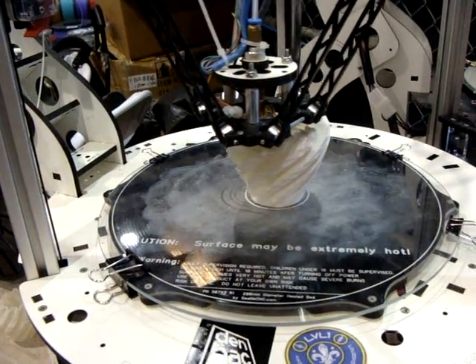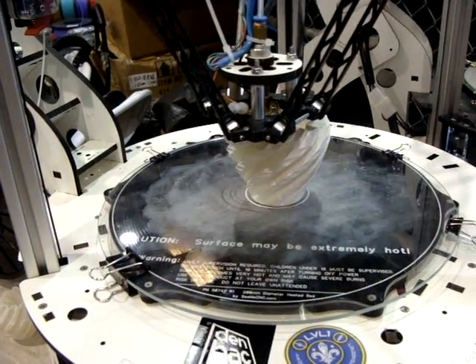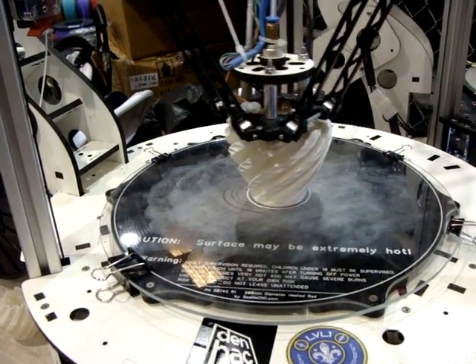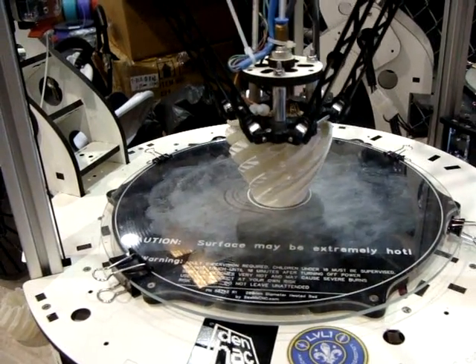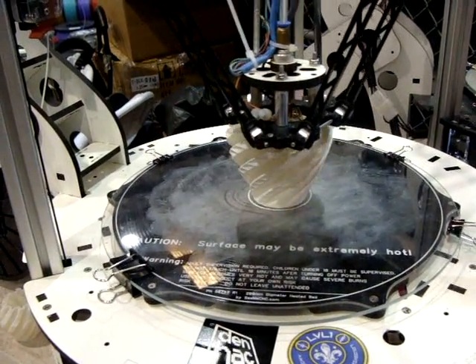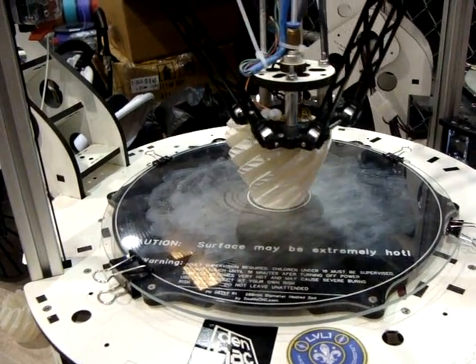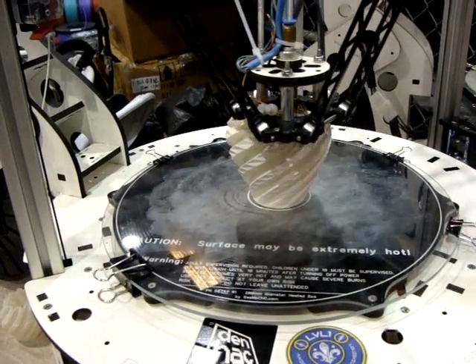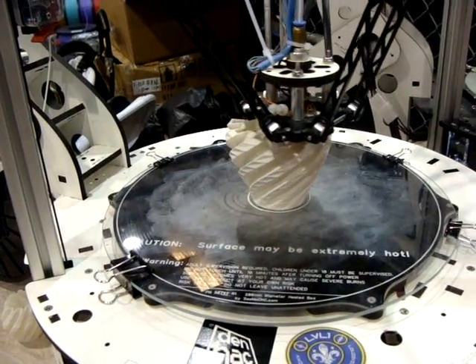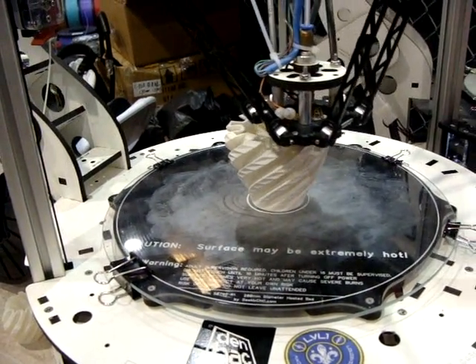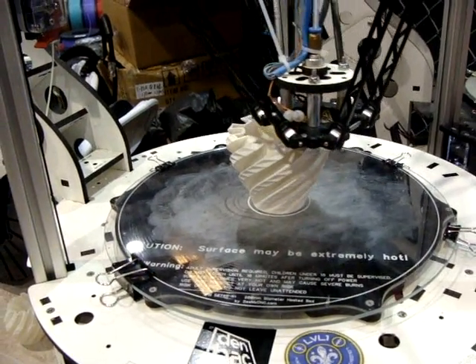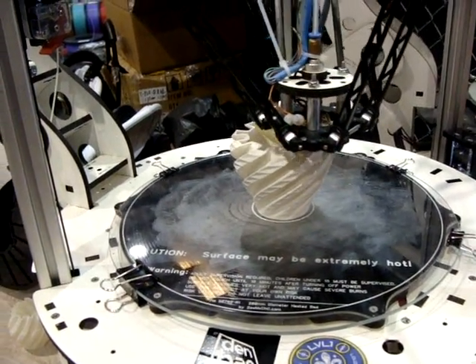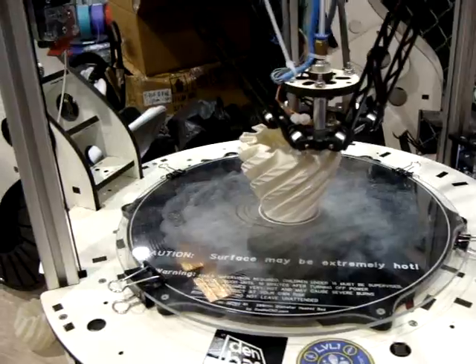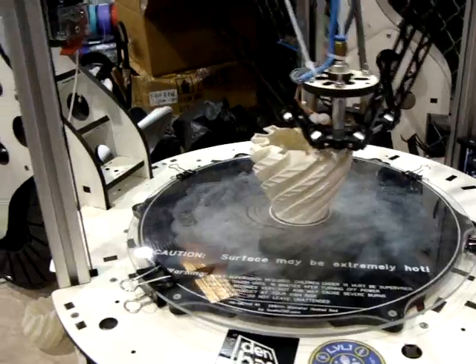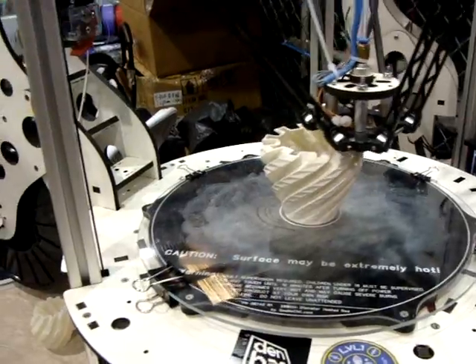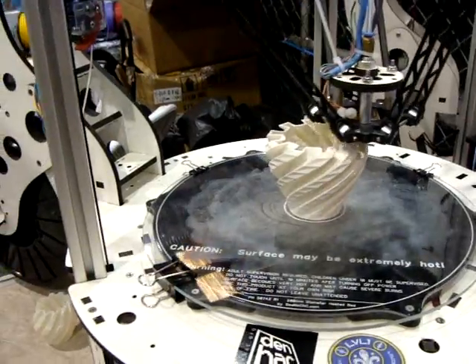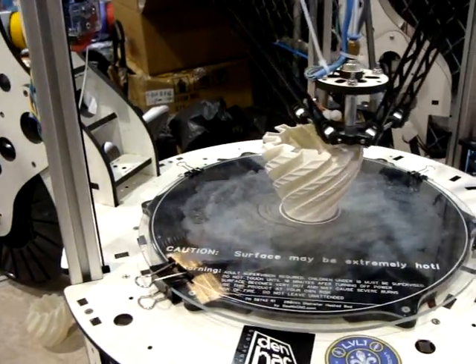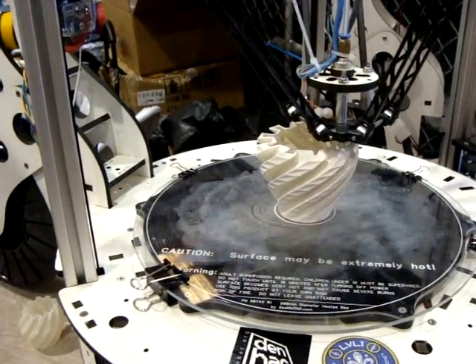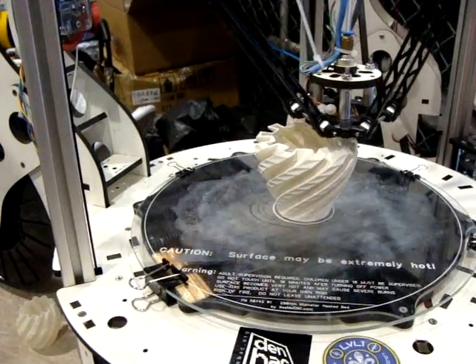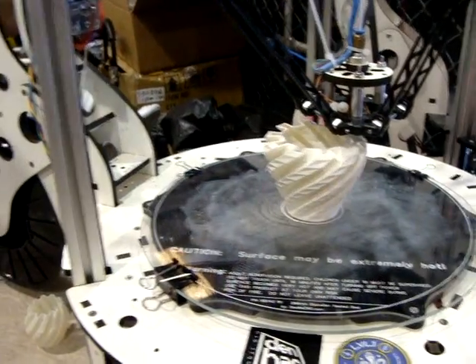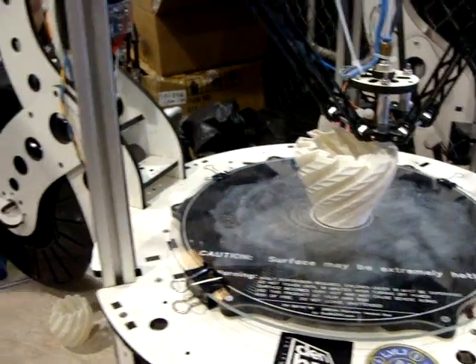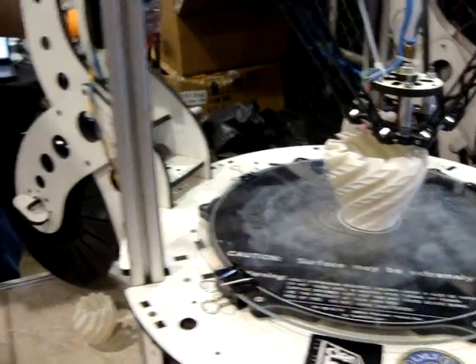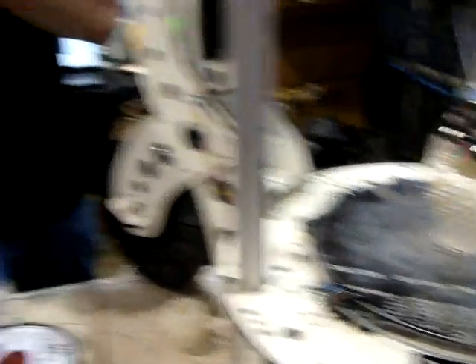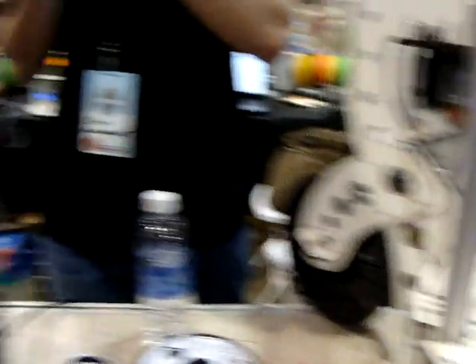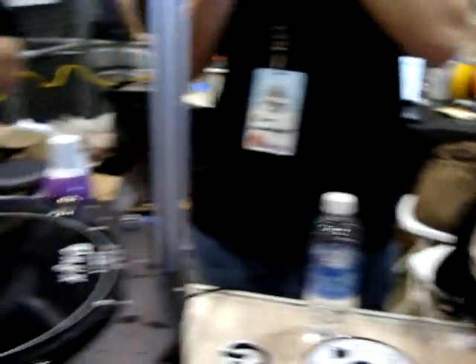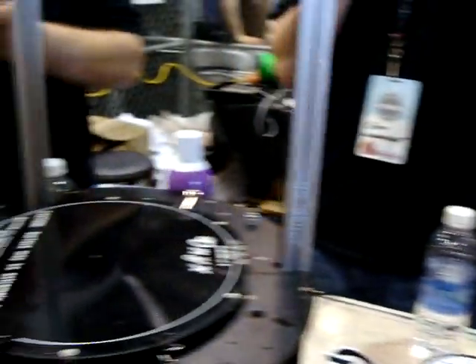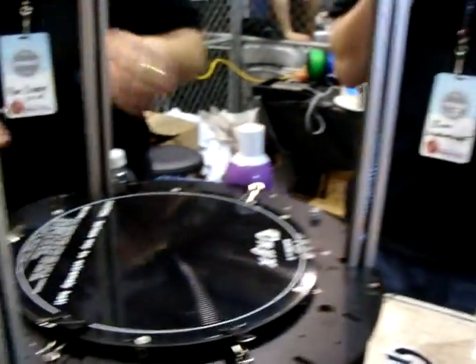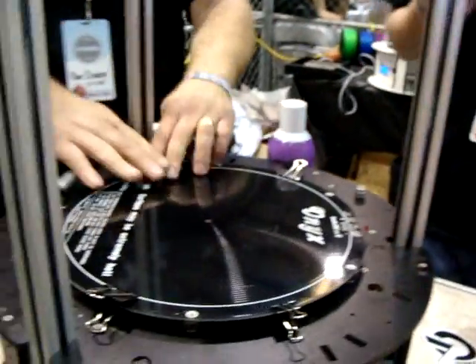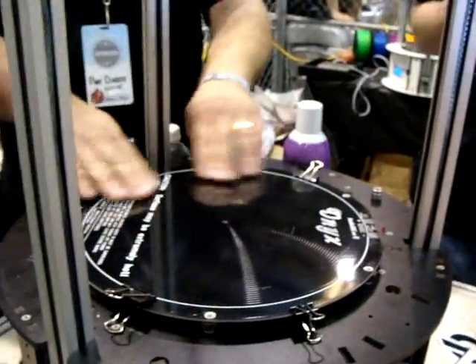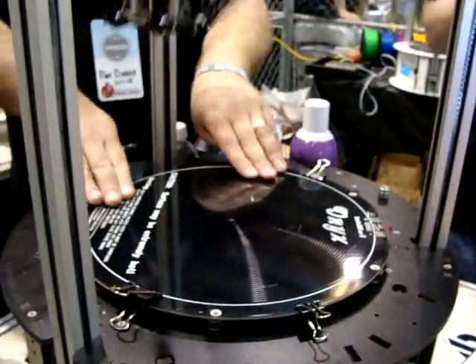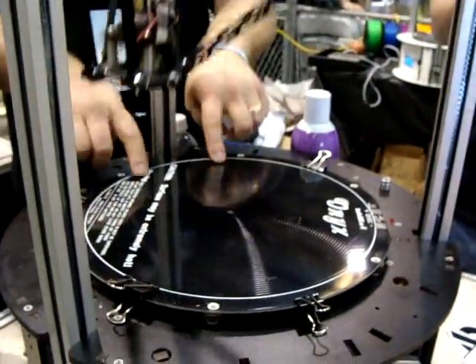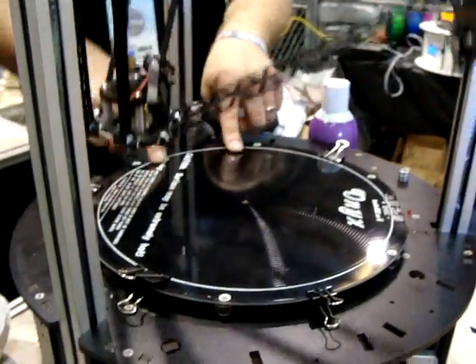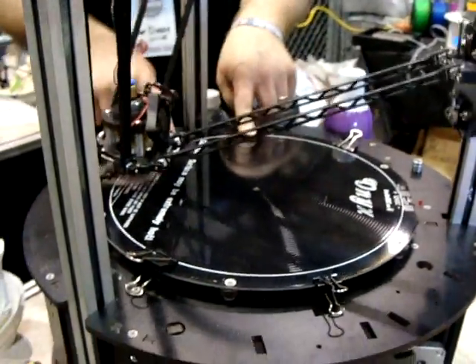The only thing is if you get the heated bed, what you're going to see is the glass plate. Some people do color permanent, some people just put glue tape right on here.